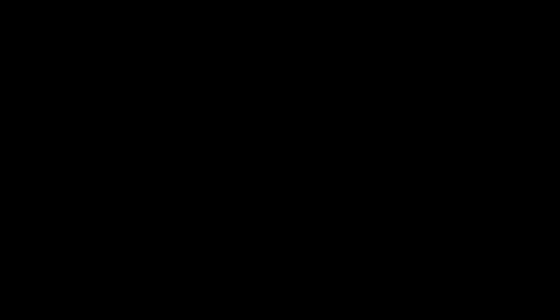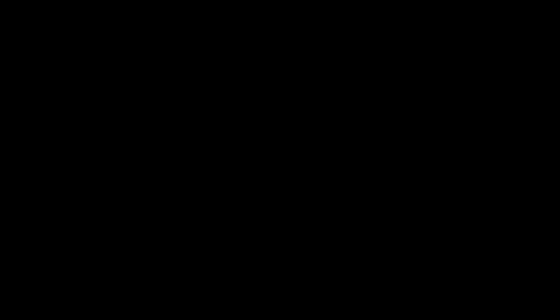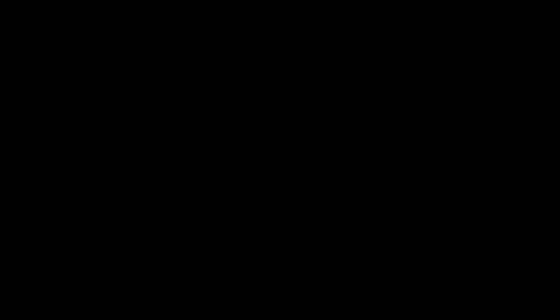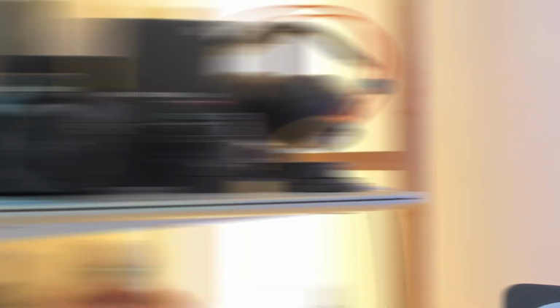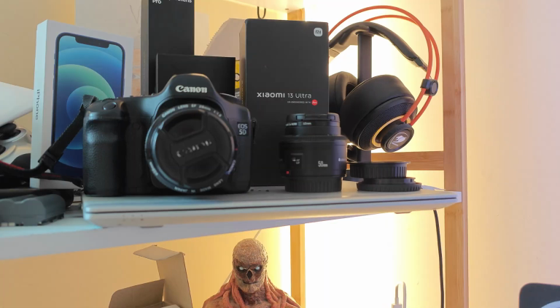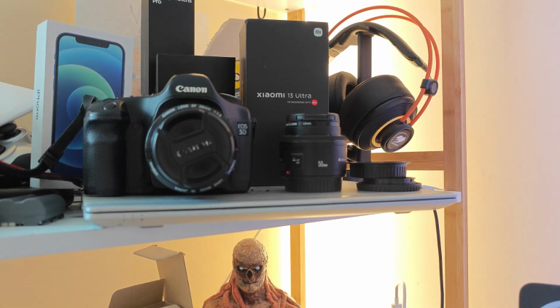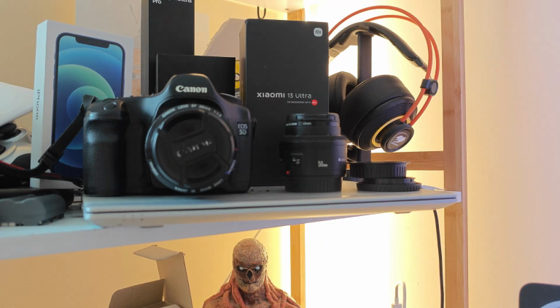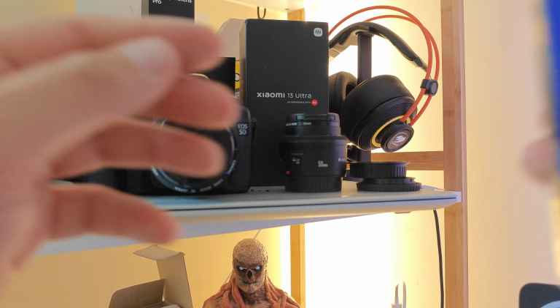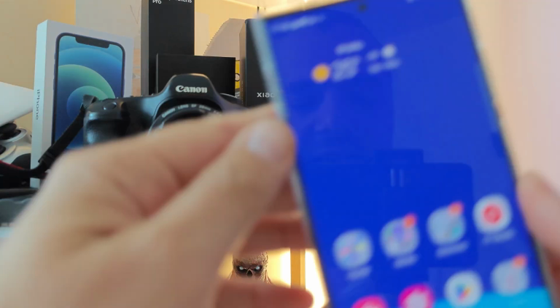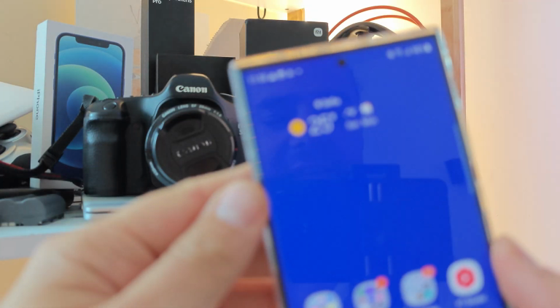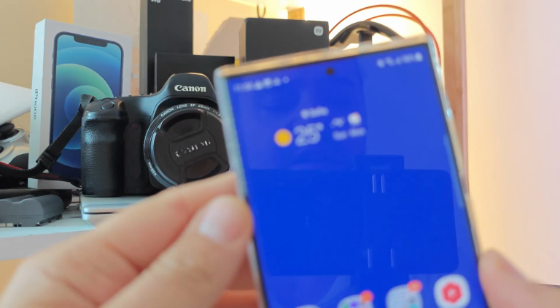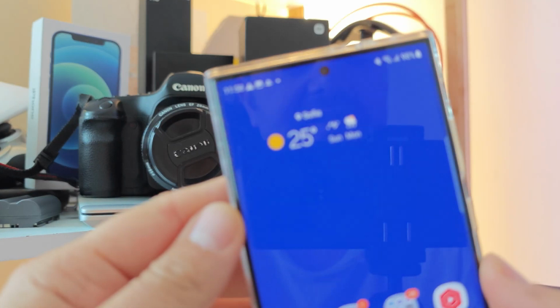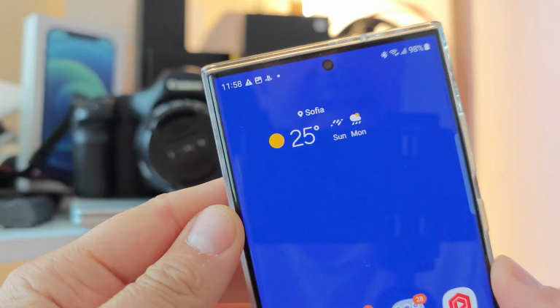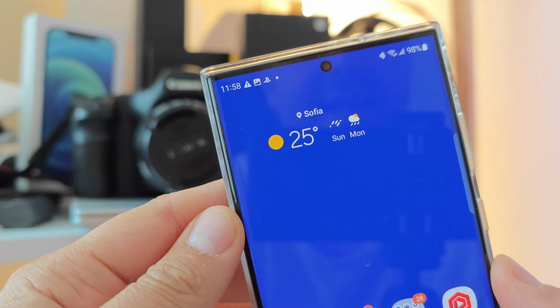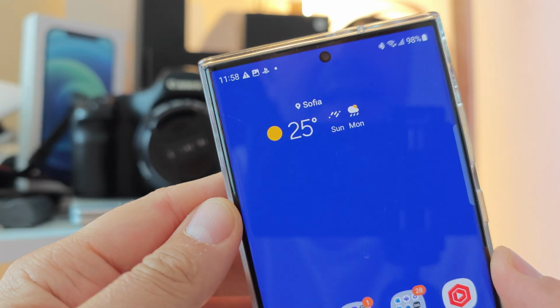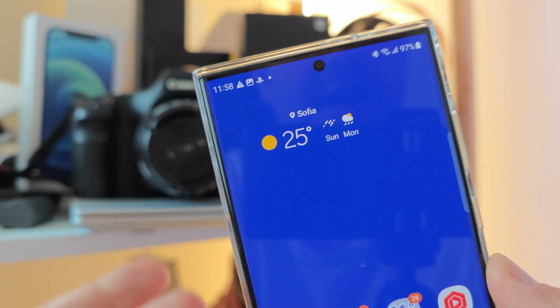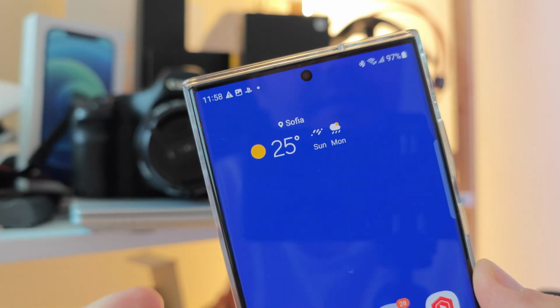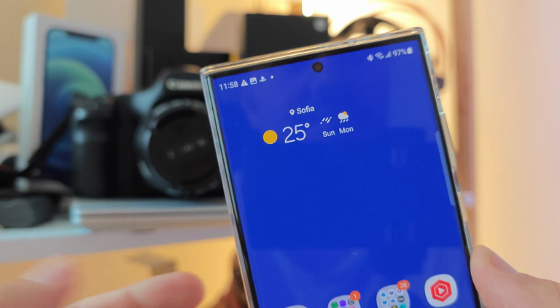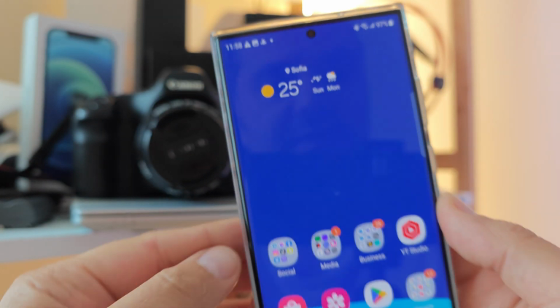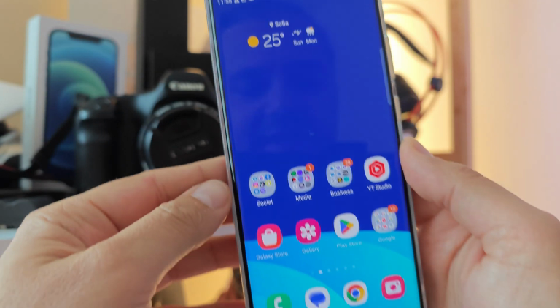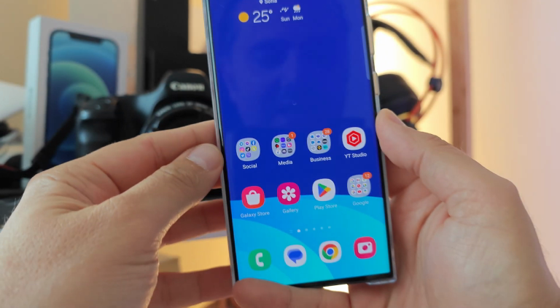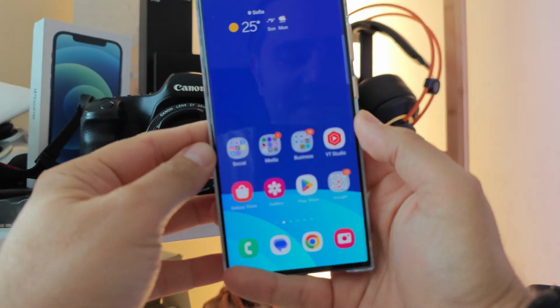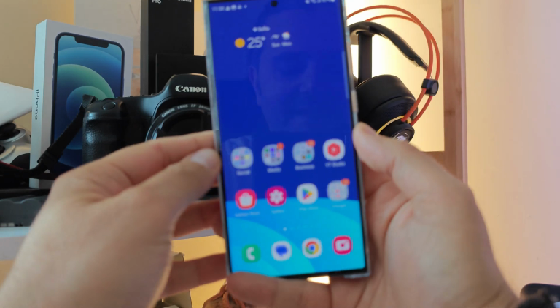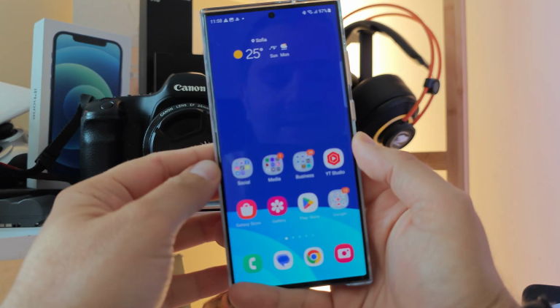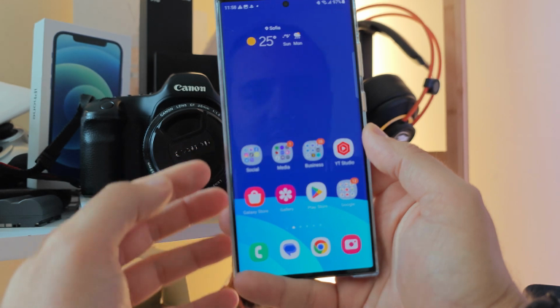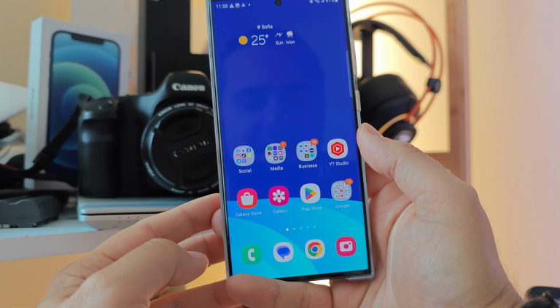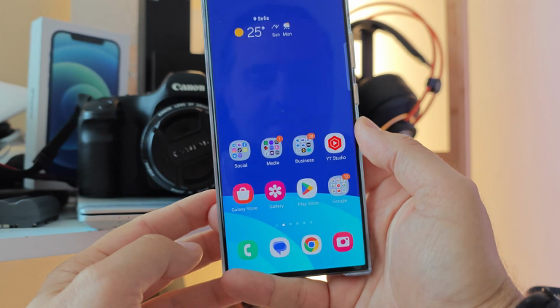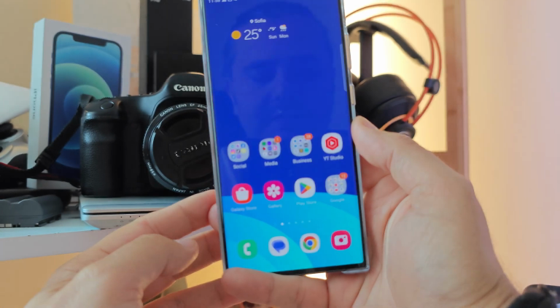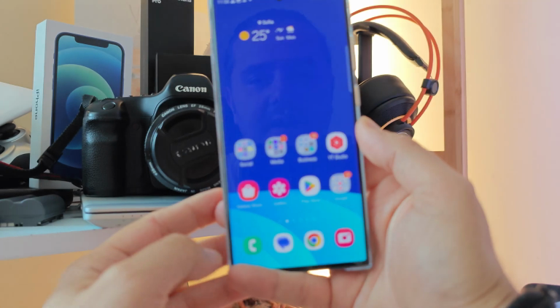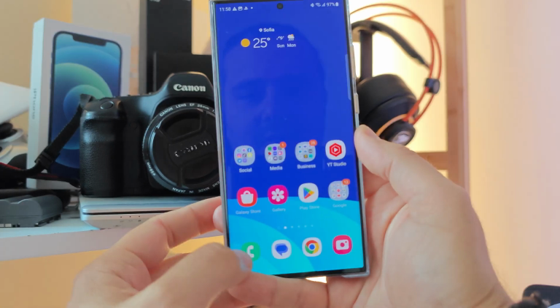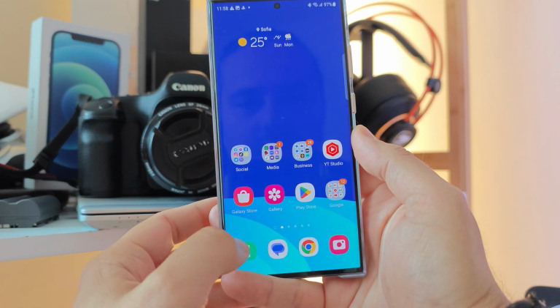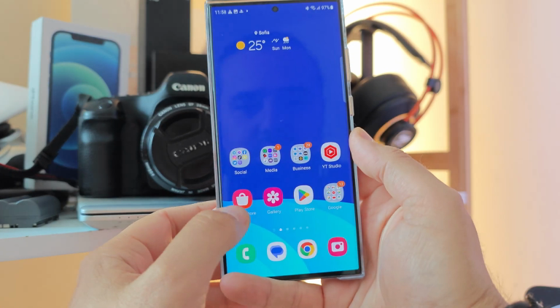Welcome back on the channel guys, VST here, and I have the beloved Samsung Galaxy S23 Ultra.